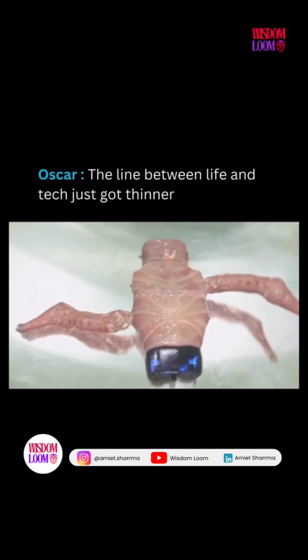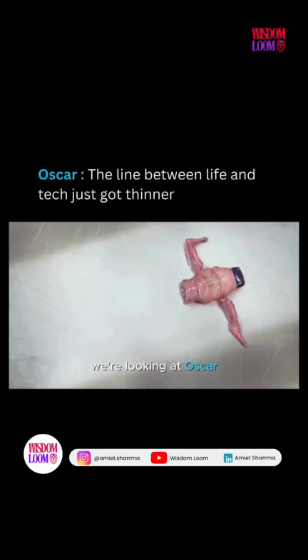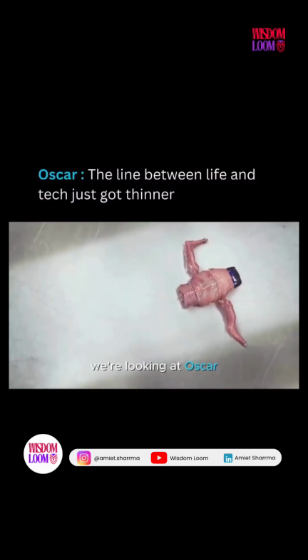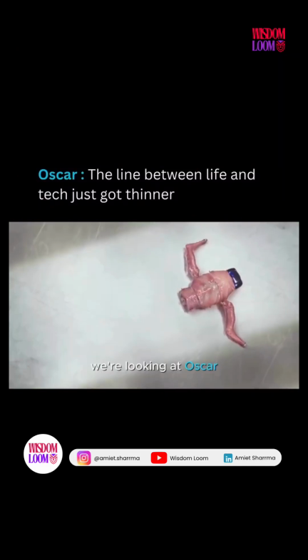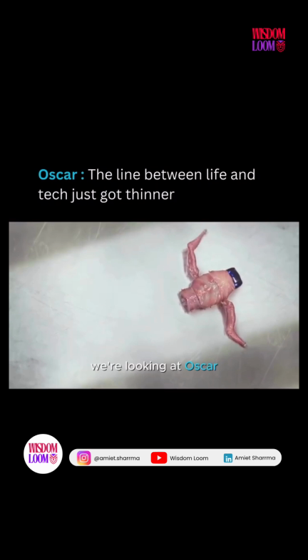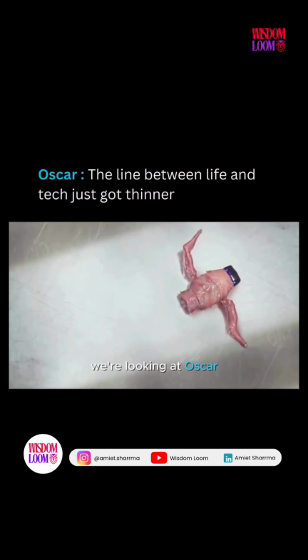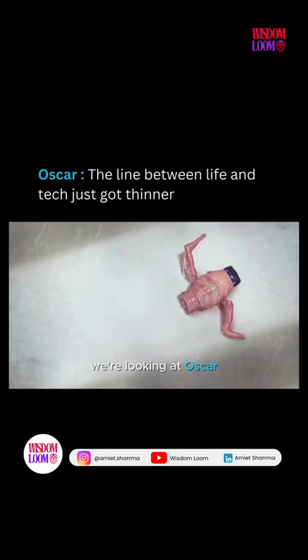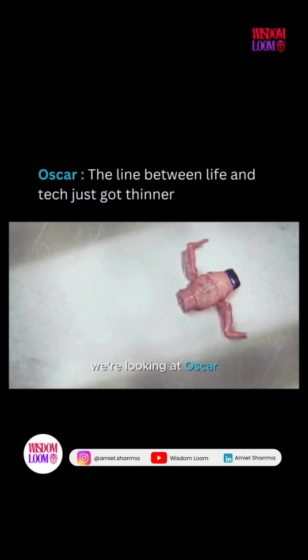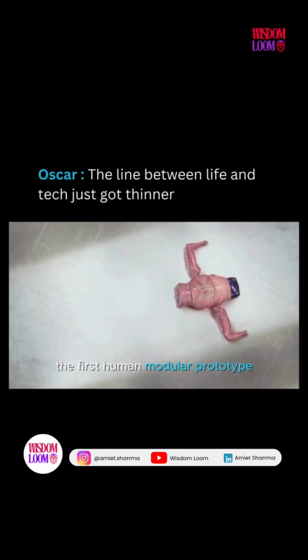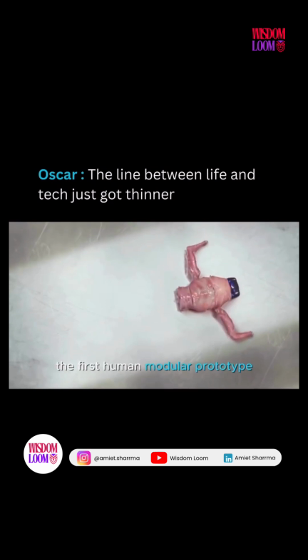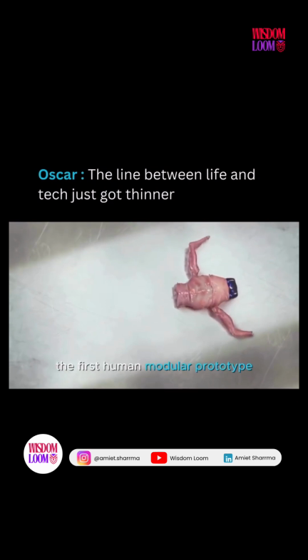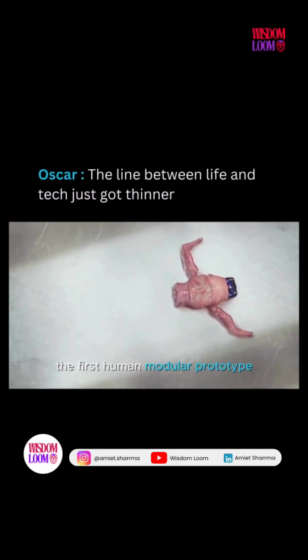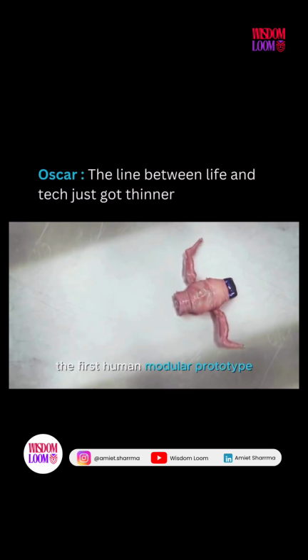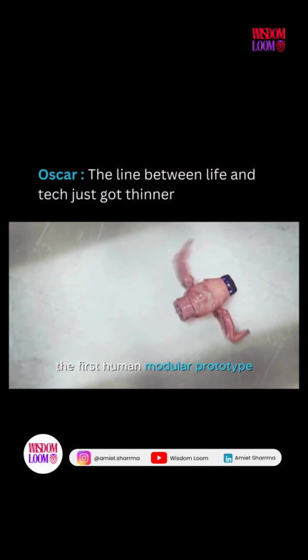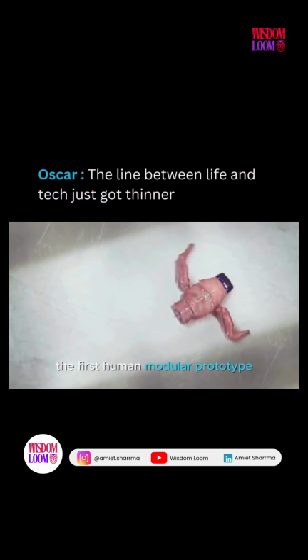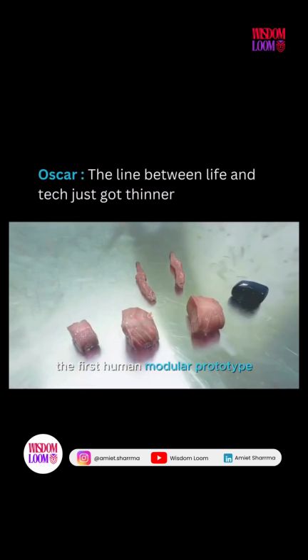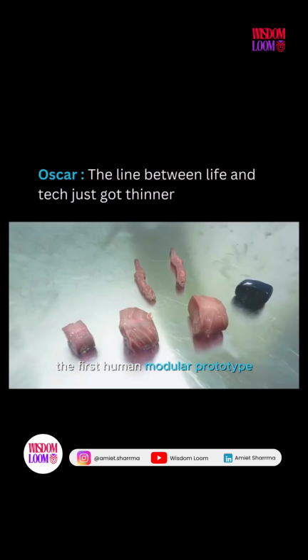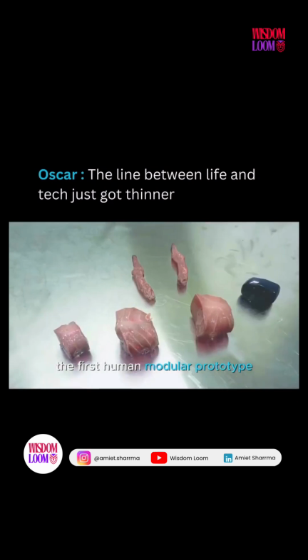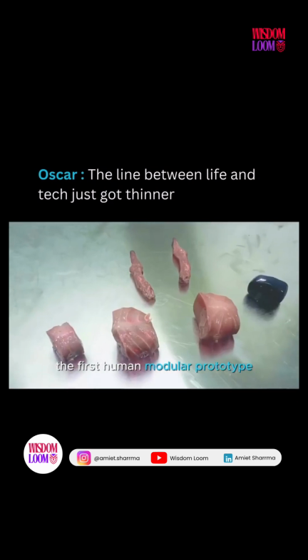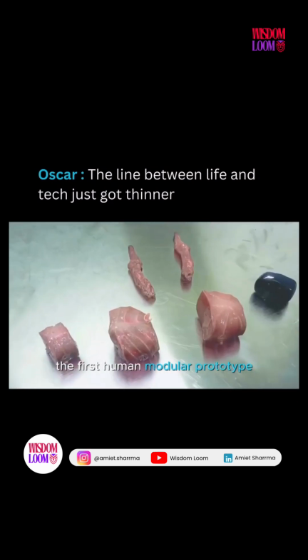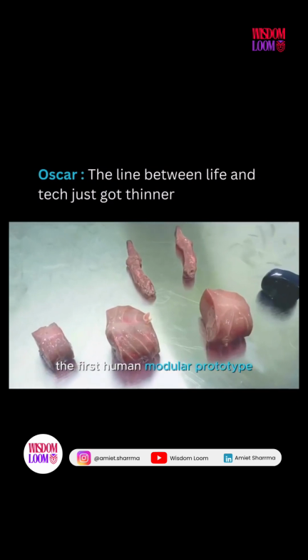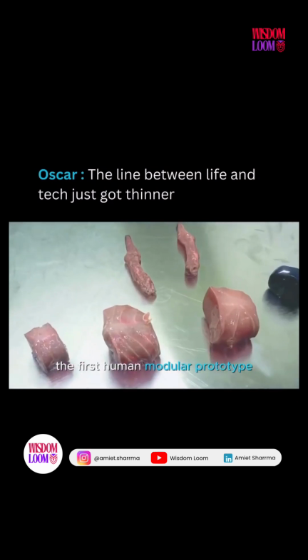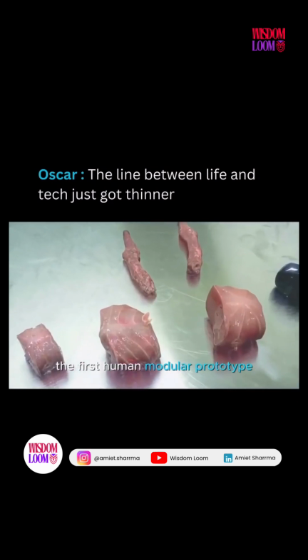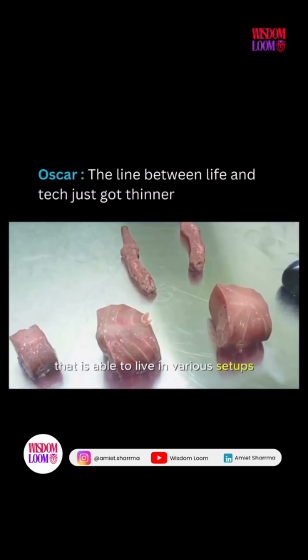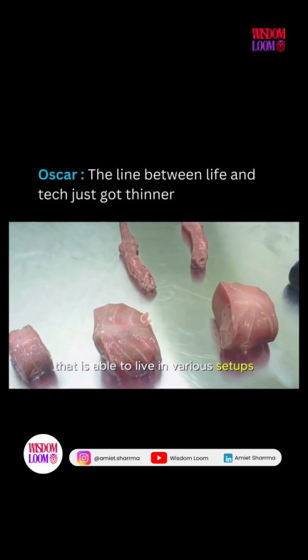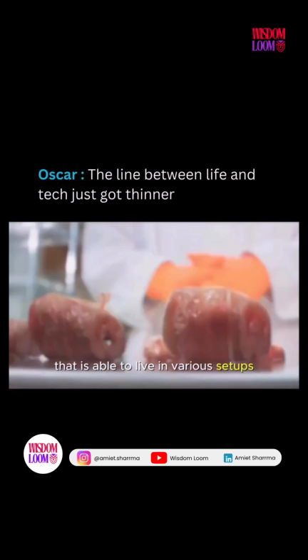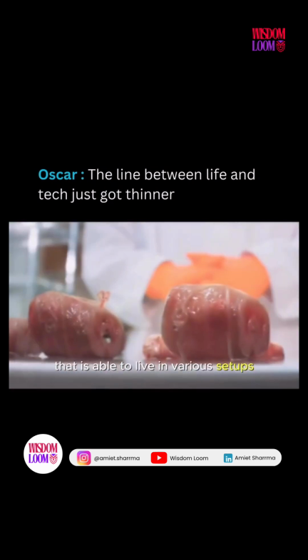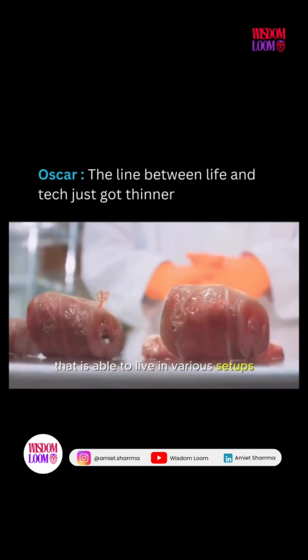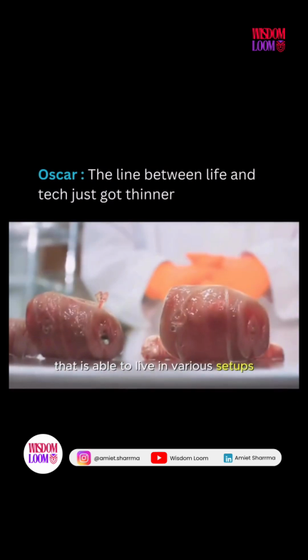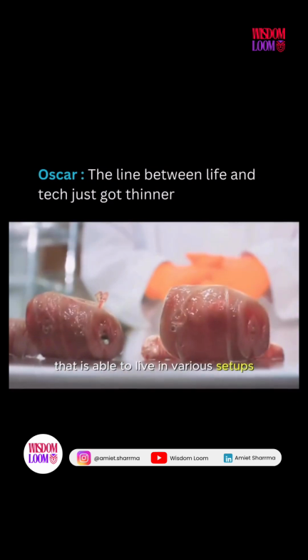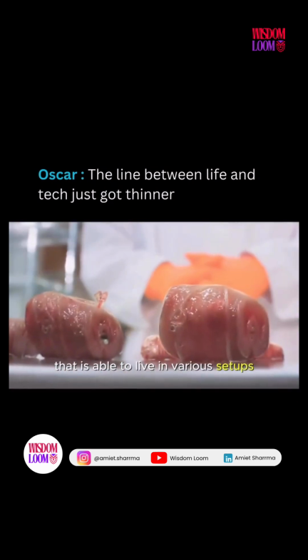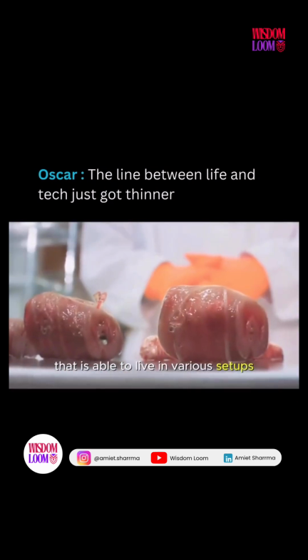We're looking at OSCAR, the first human modular prototype that is able to live in various setups.